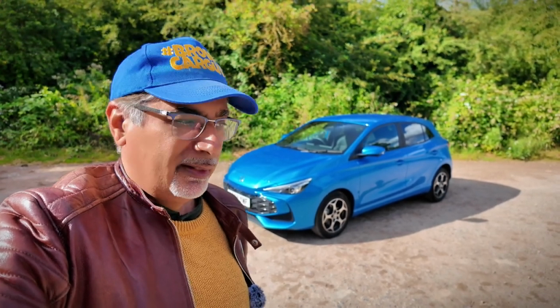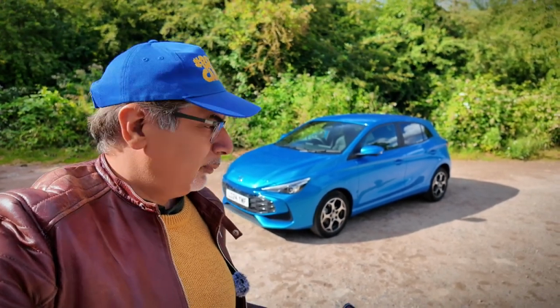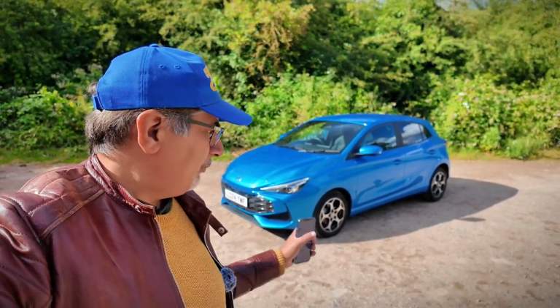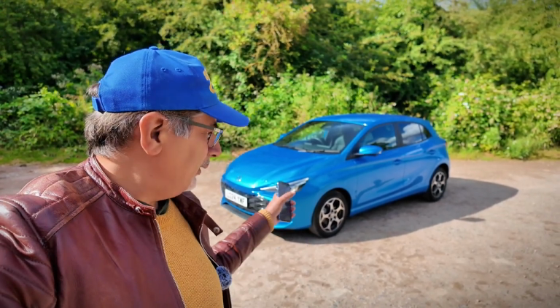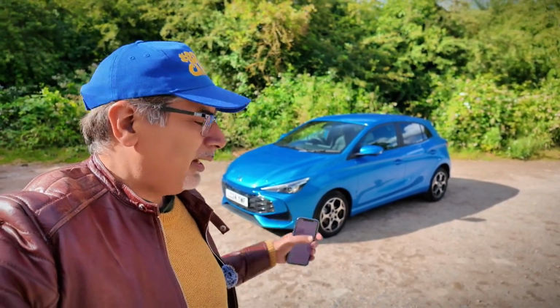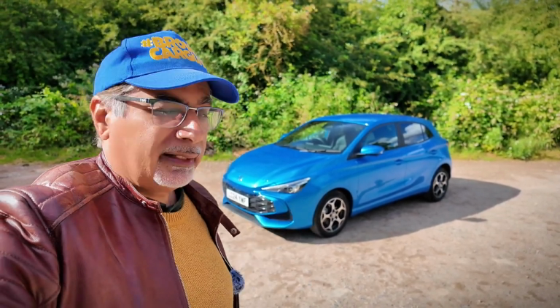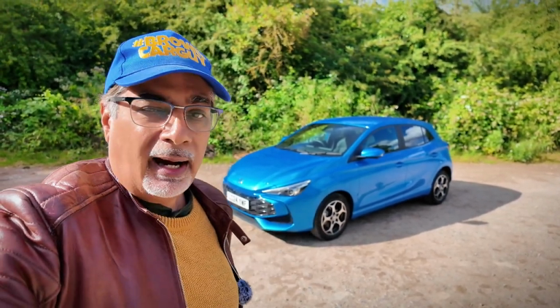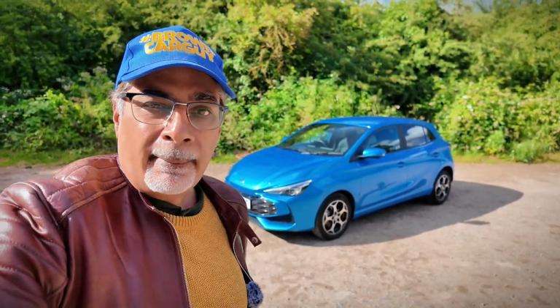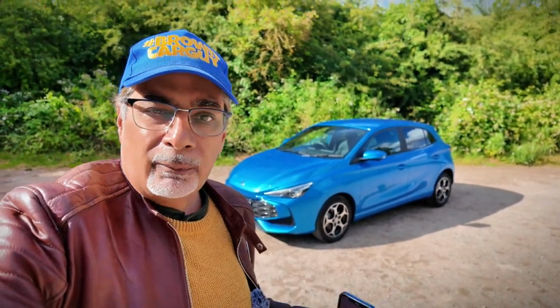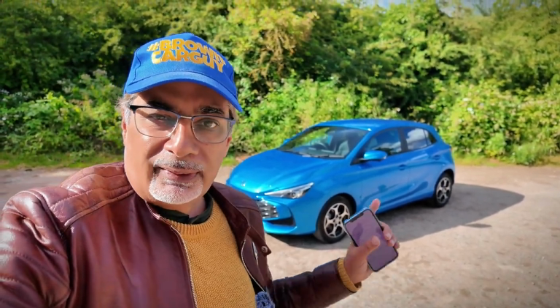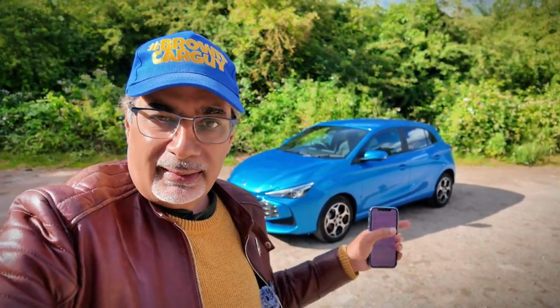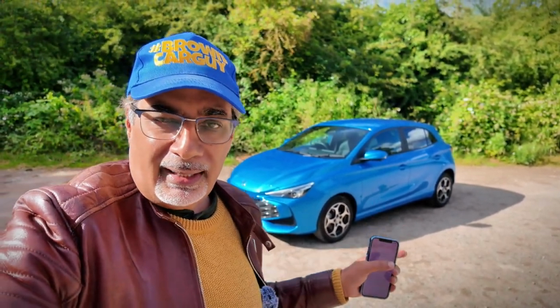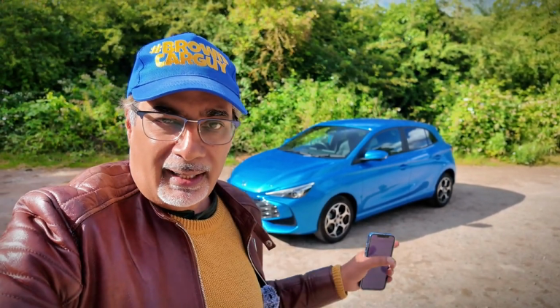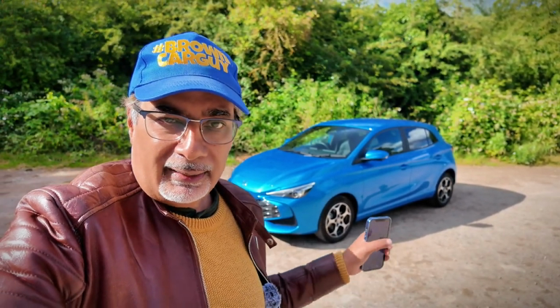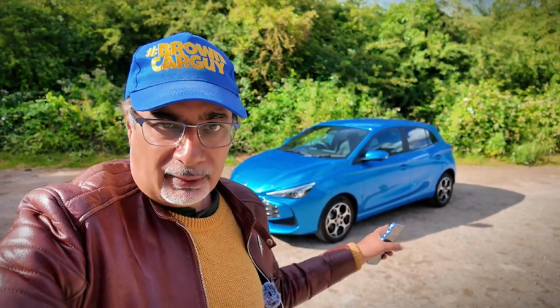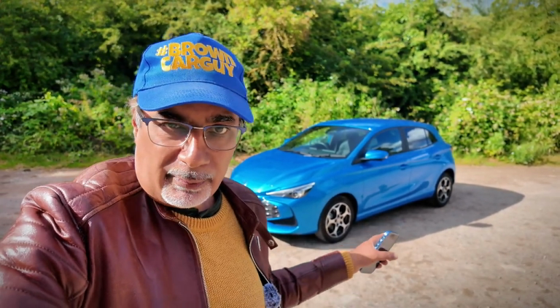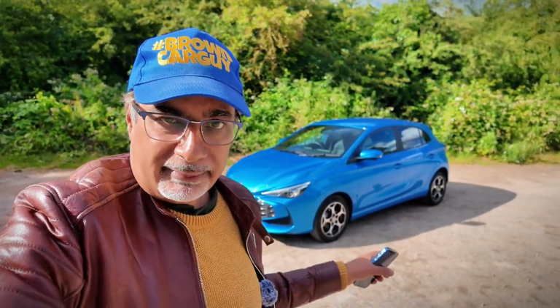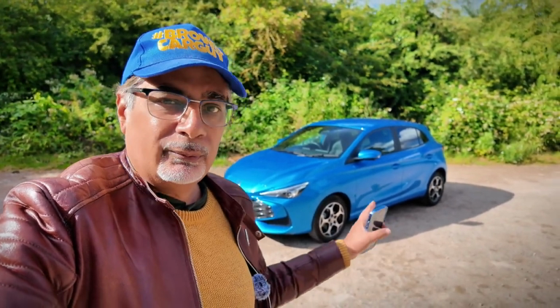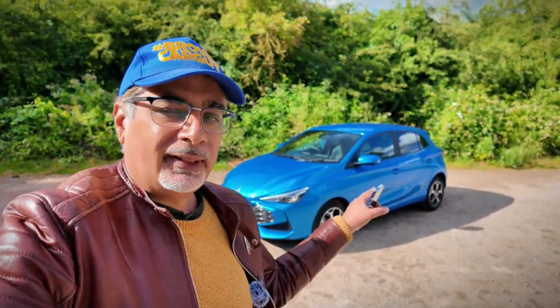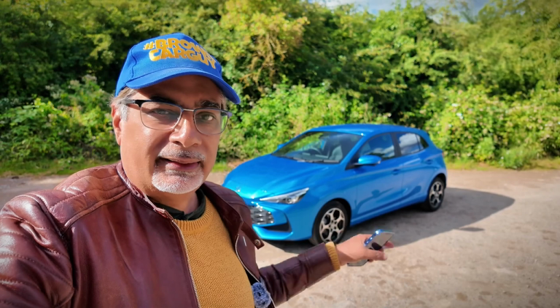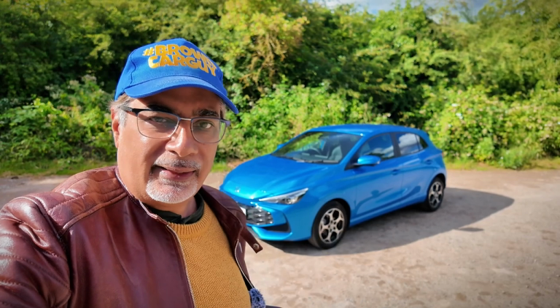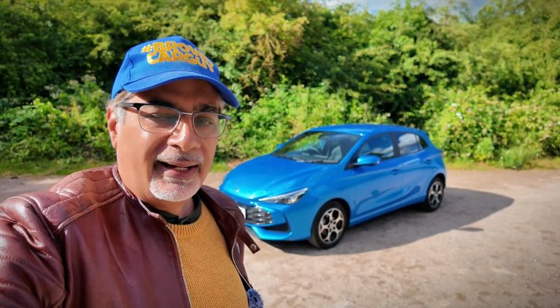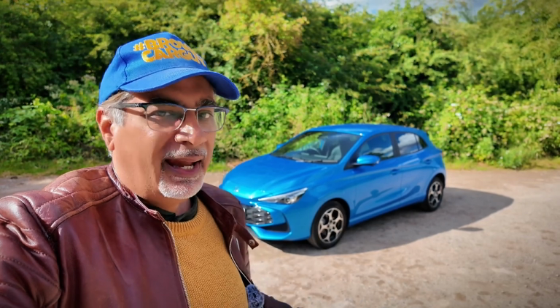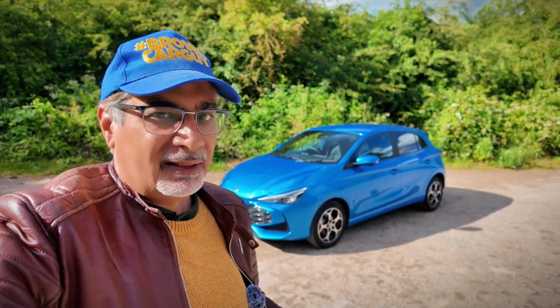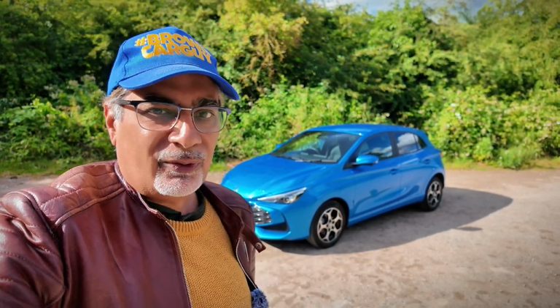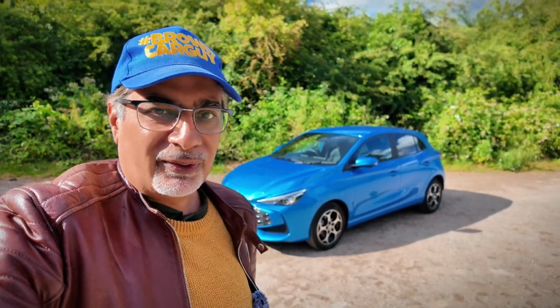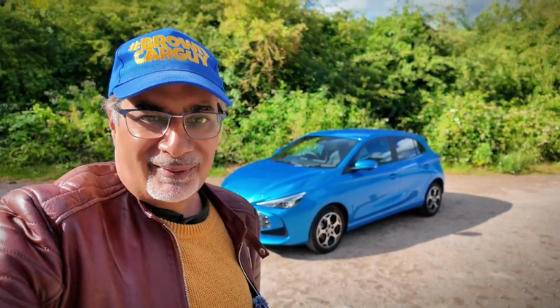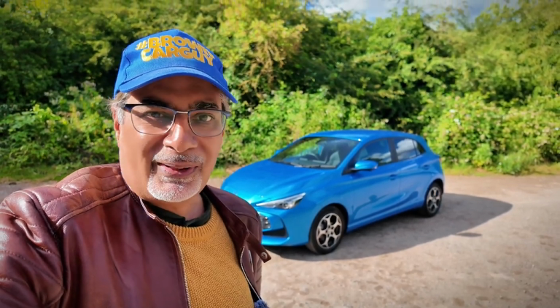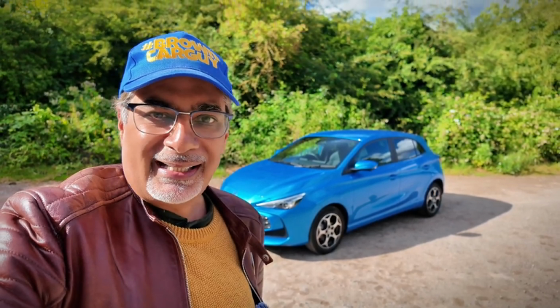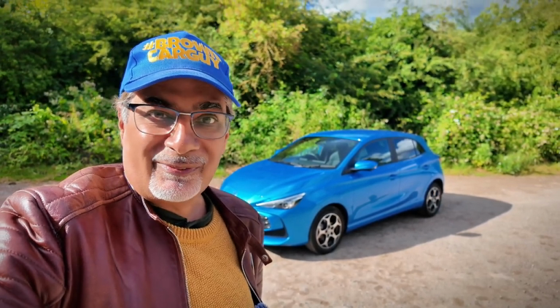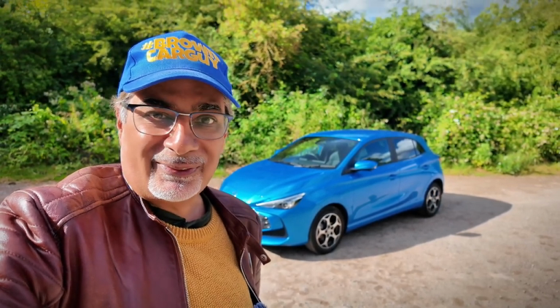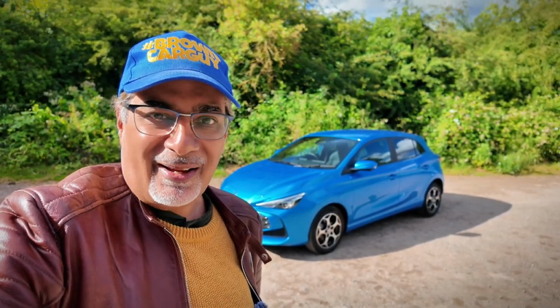We'll have a look around the car, check the cargo capacity, check the interior, and then of course we're going to take it for a drive.